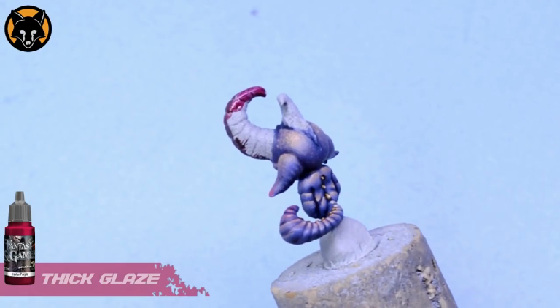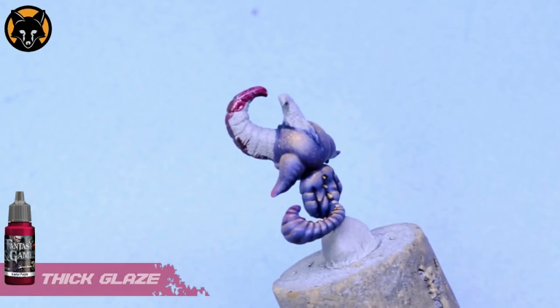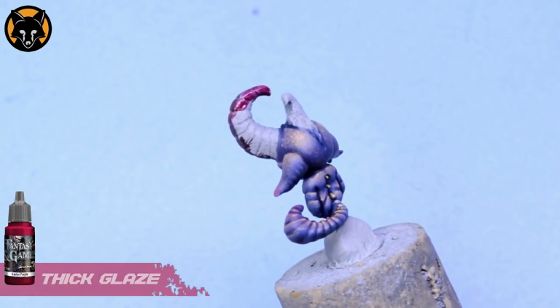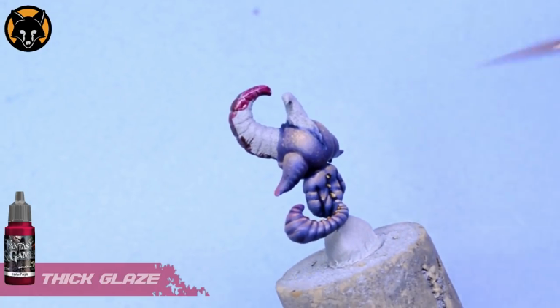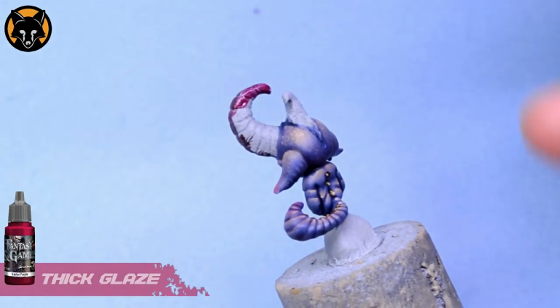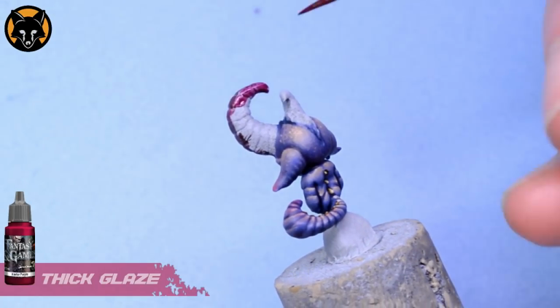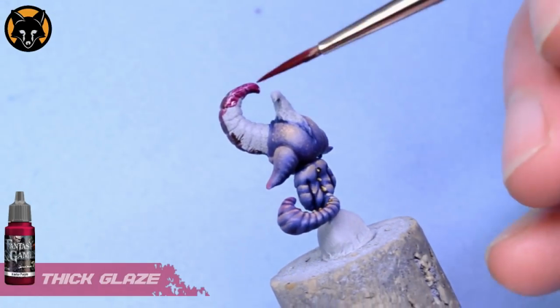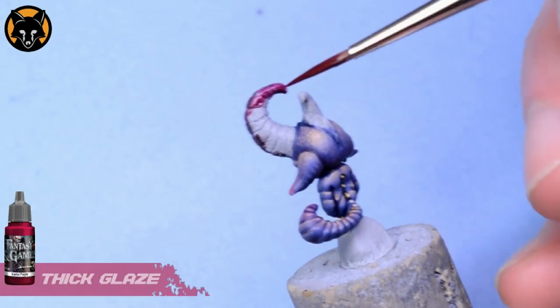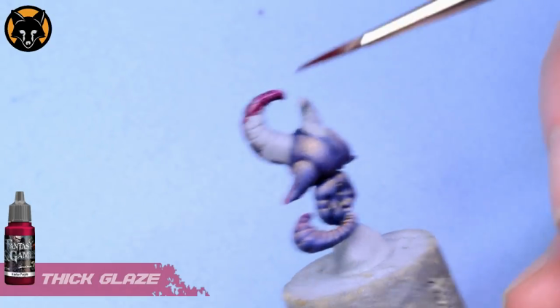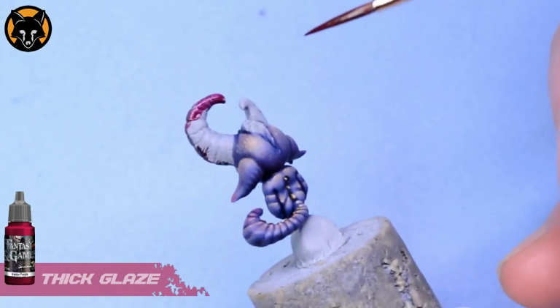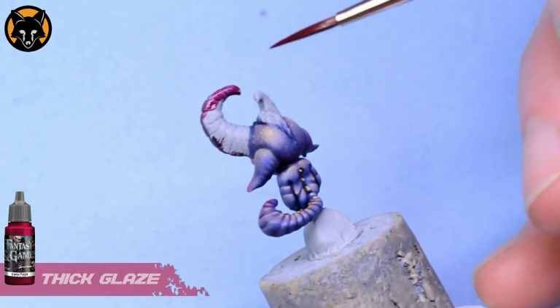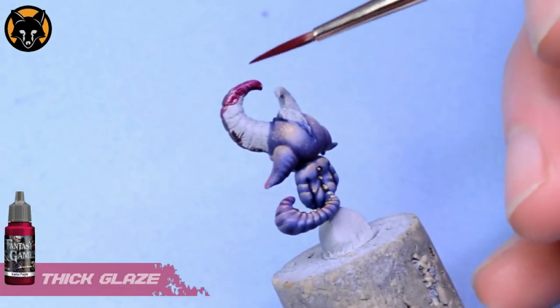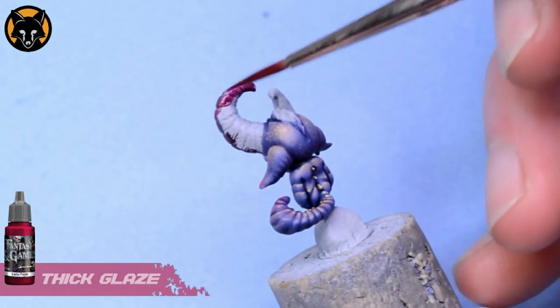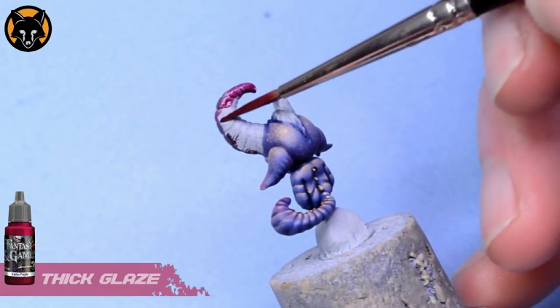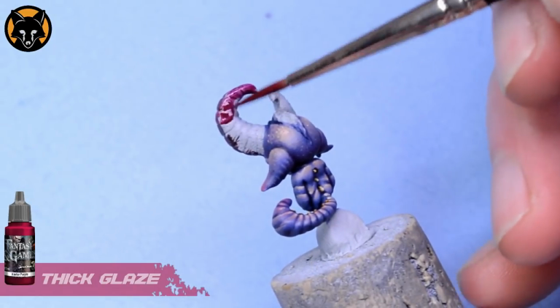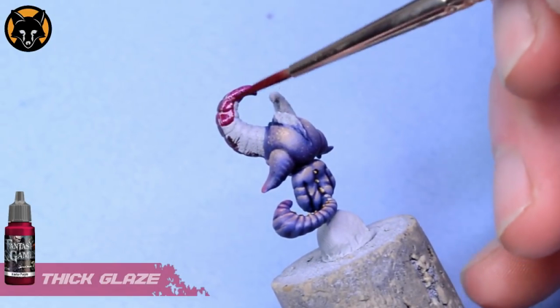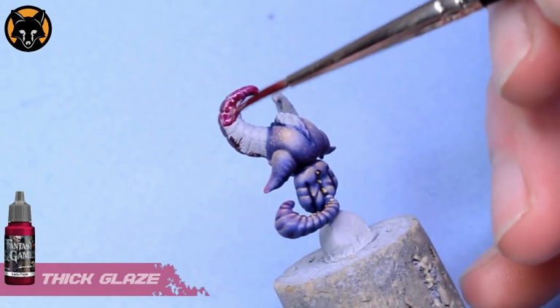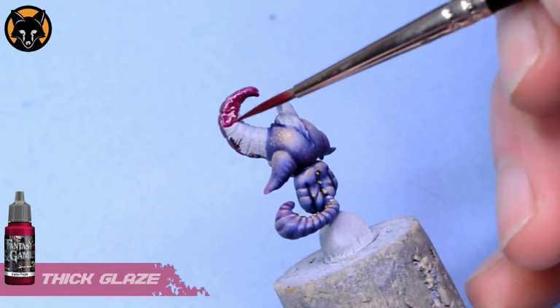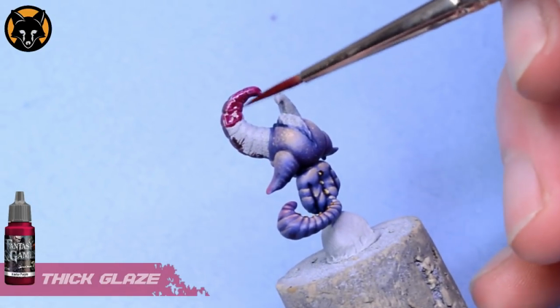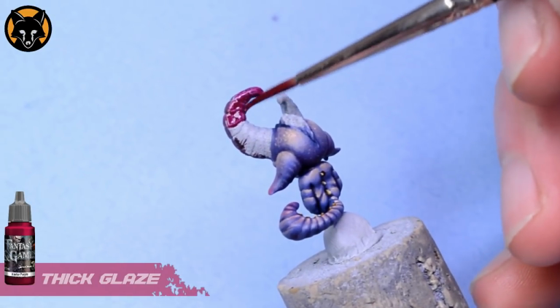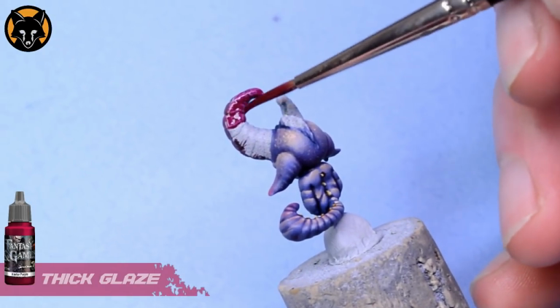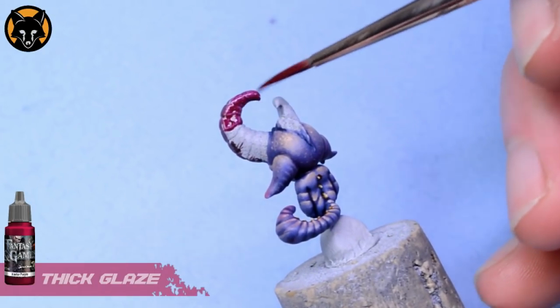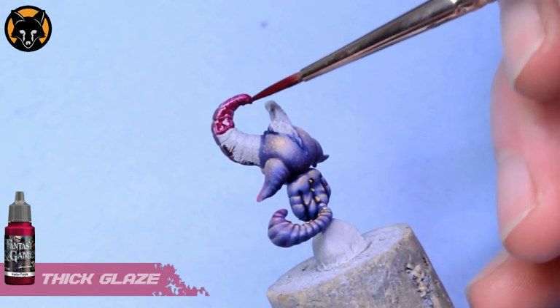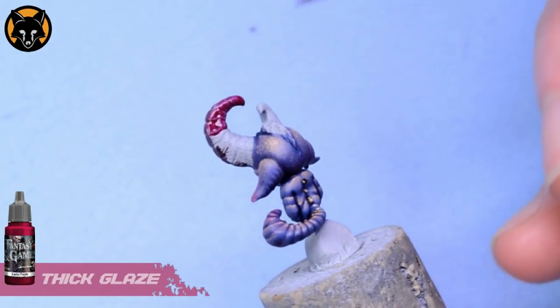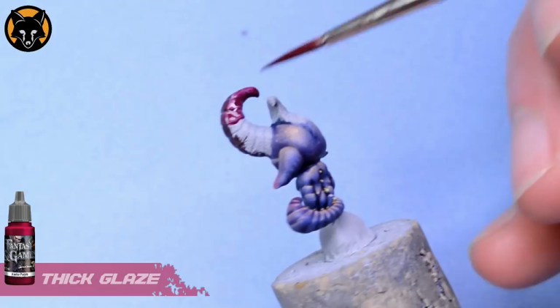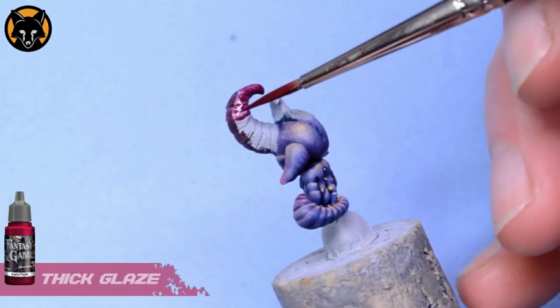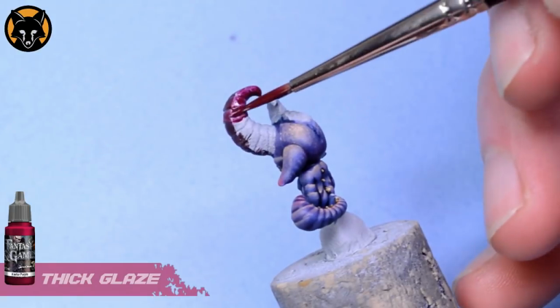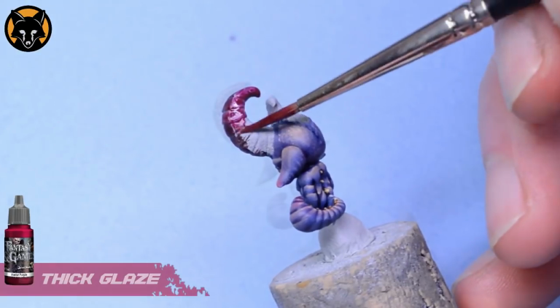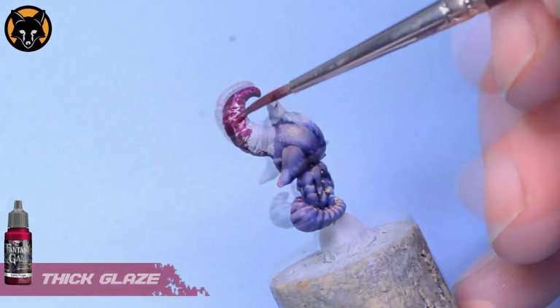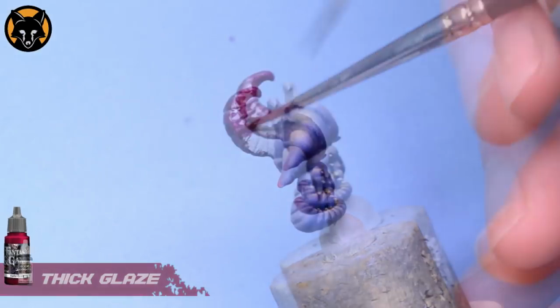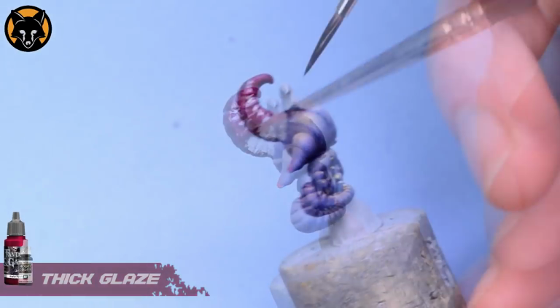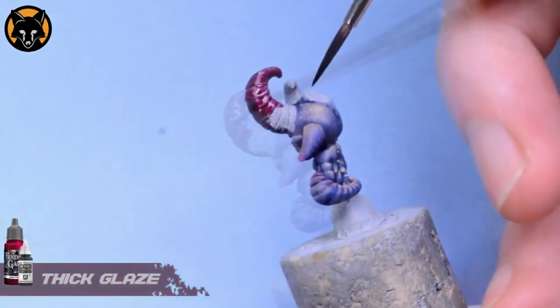I'll show that again on the other side here. You might need to do this in a couple of layers to get it opaque.